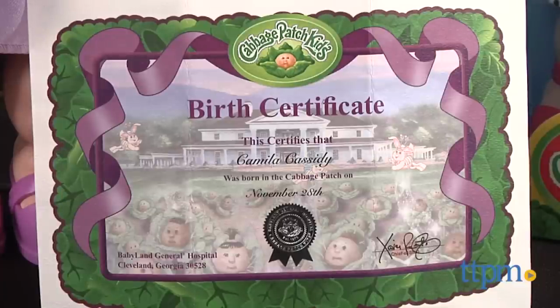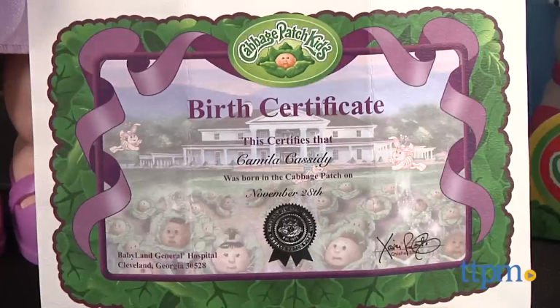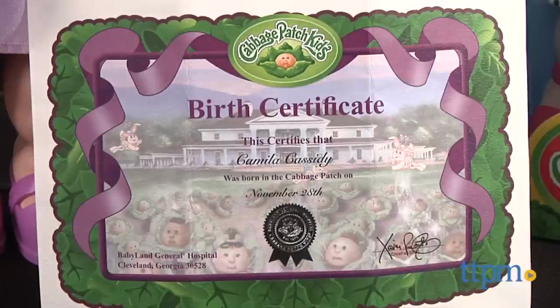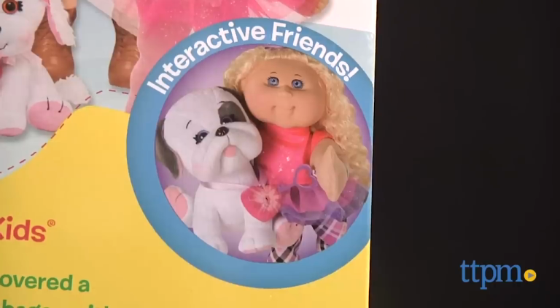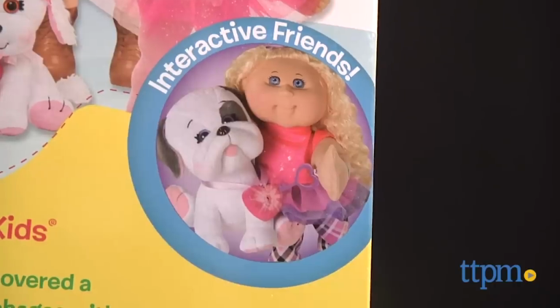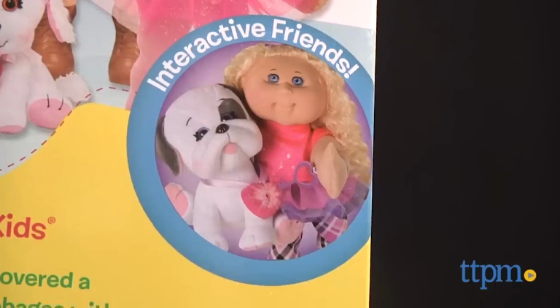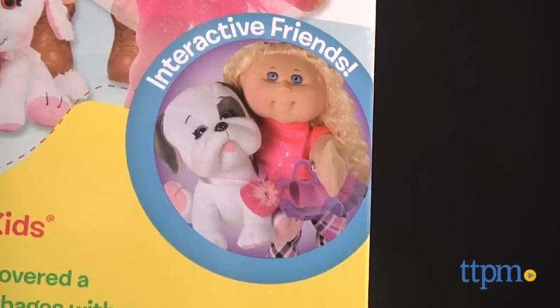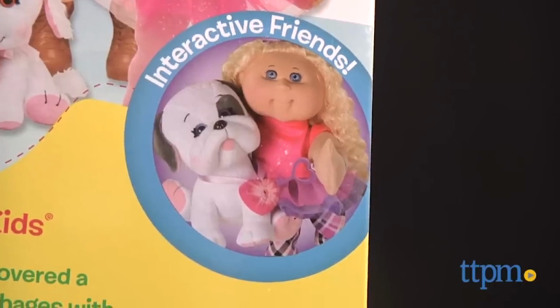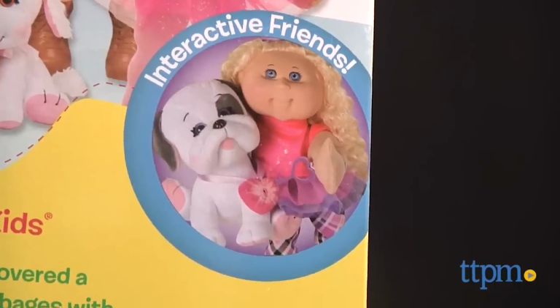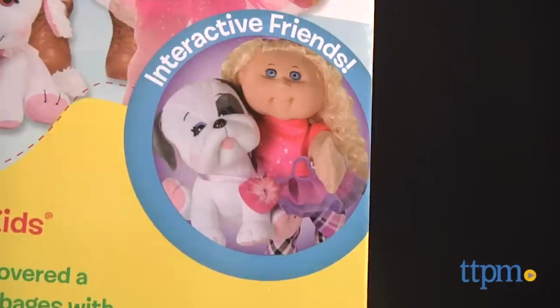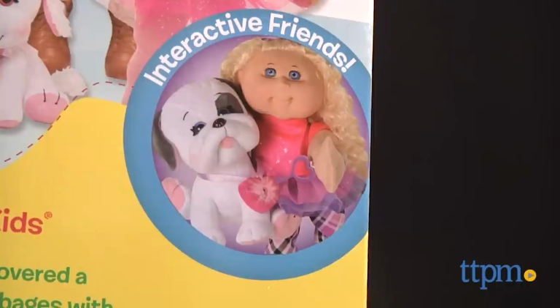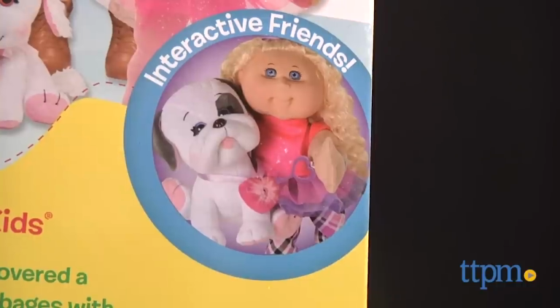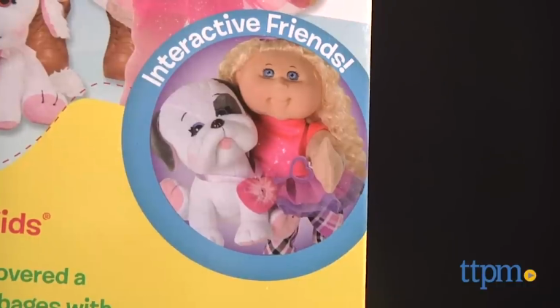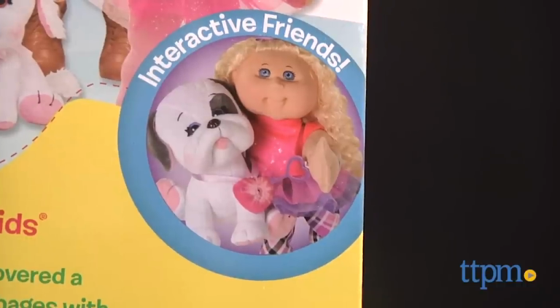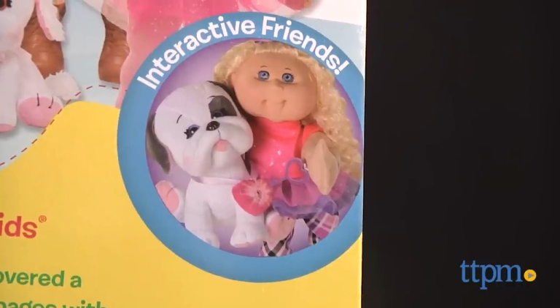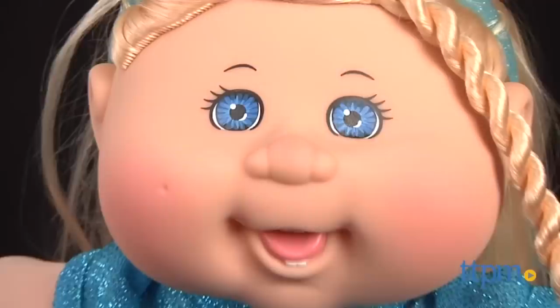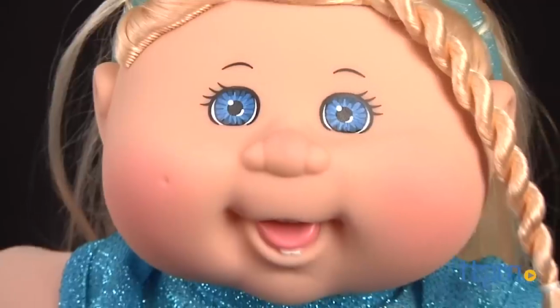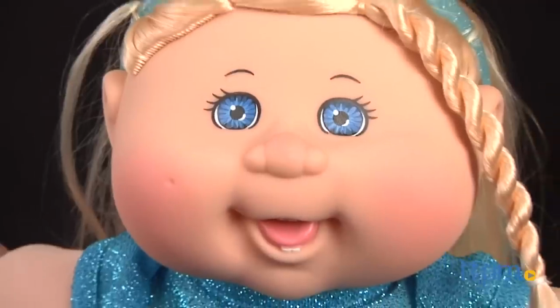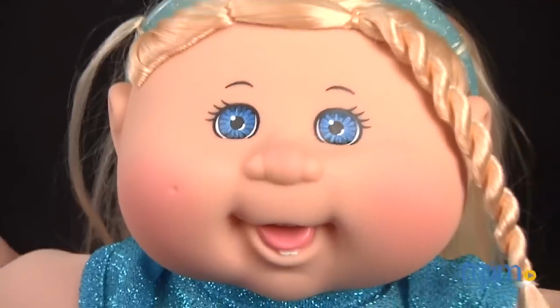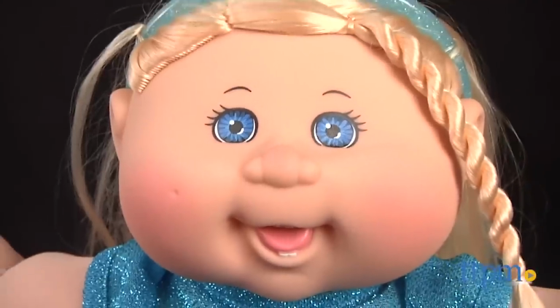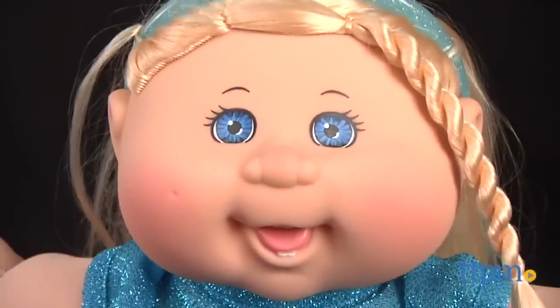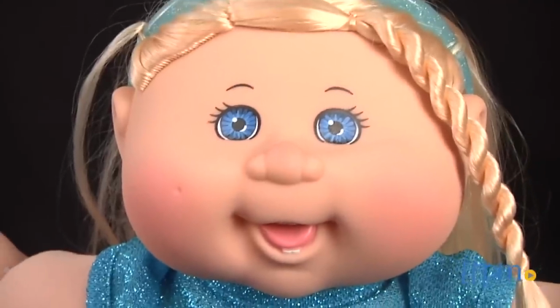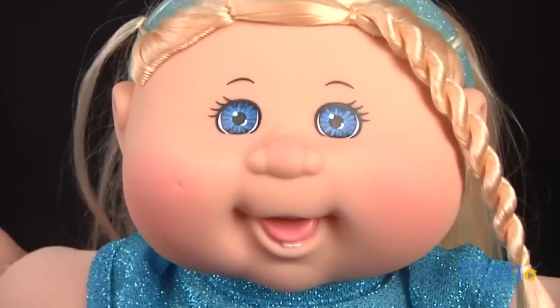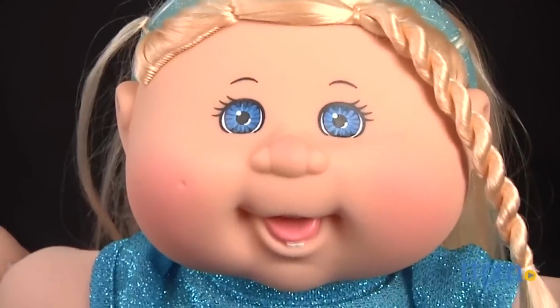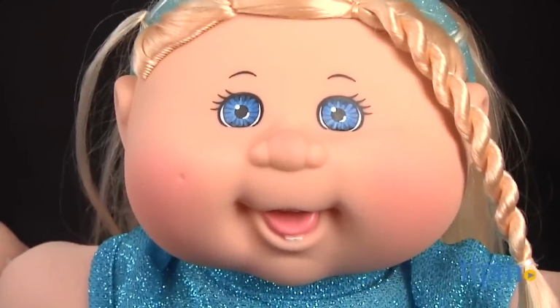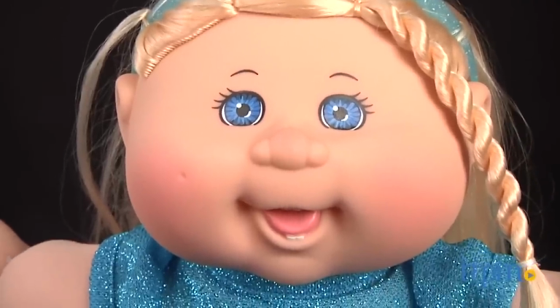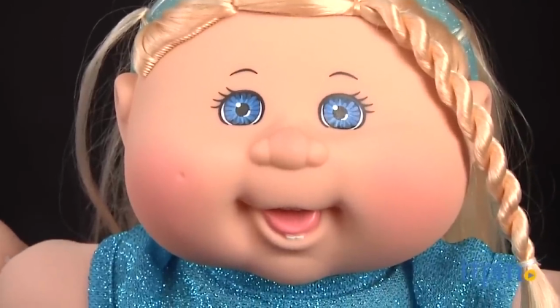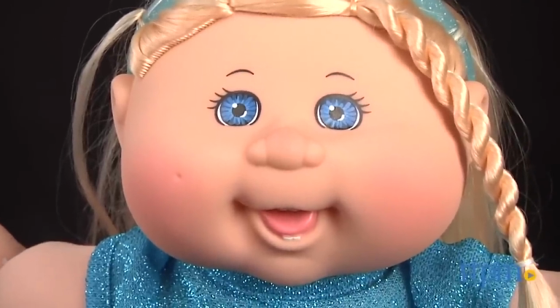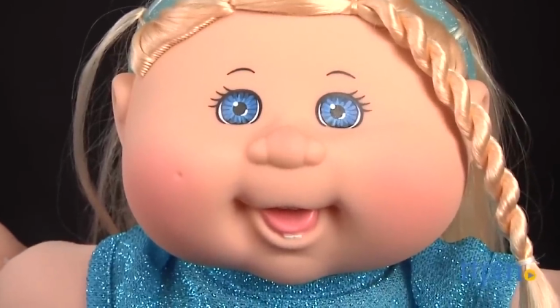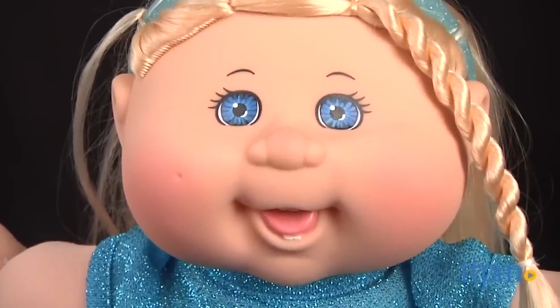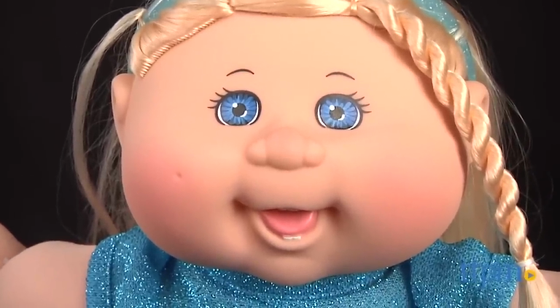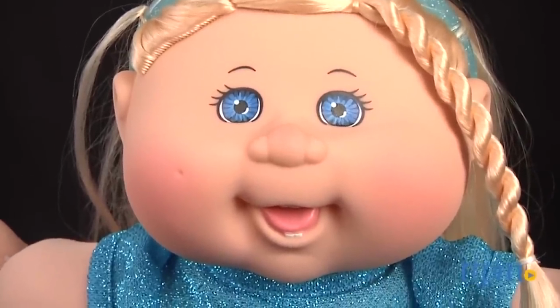The interaction with the new Adoptimals is pretty neat too, but on their own, these dolls will encourage nurturing and imaginative play.